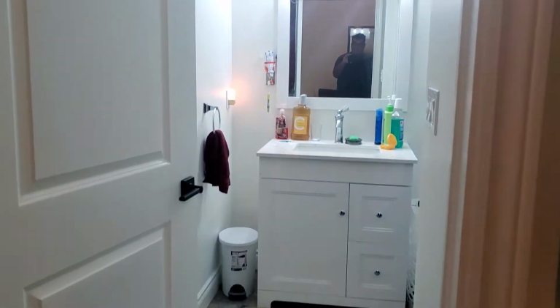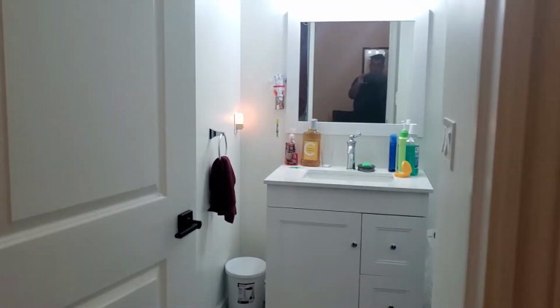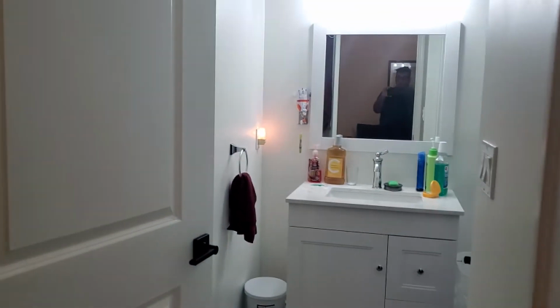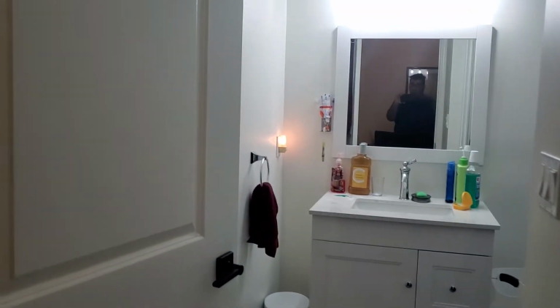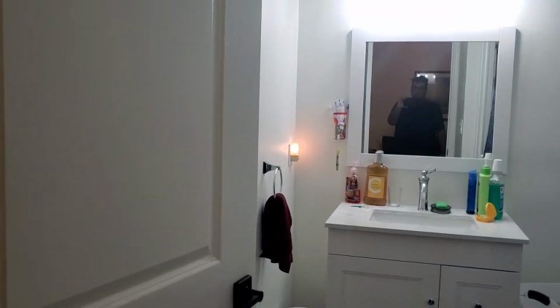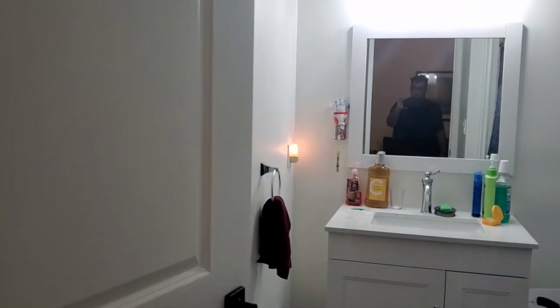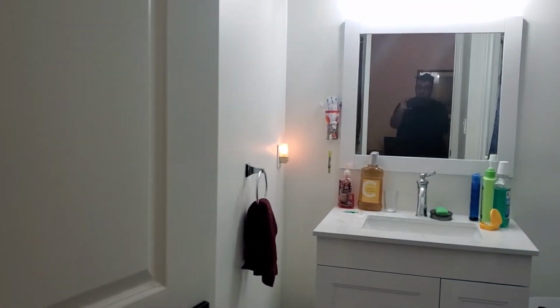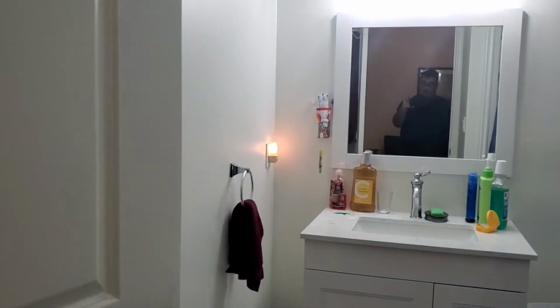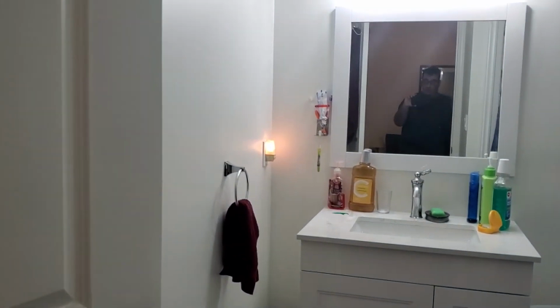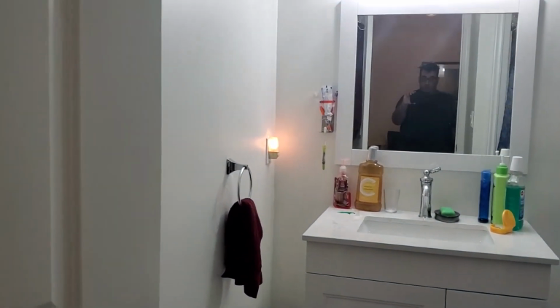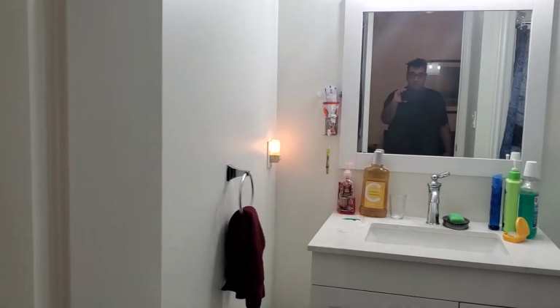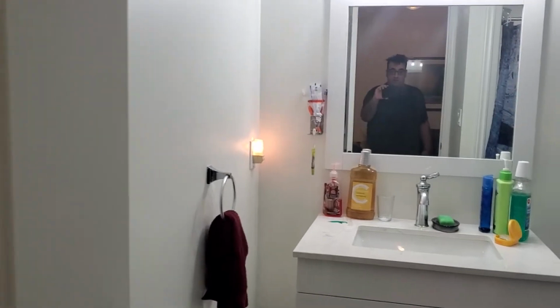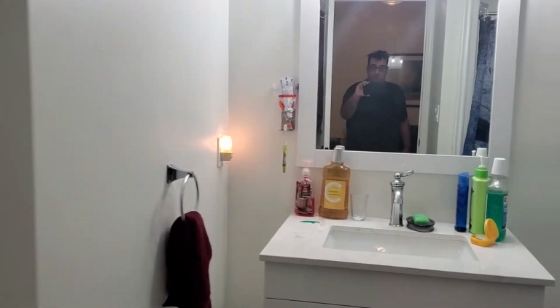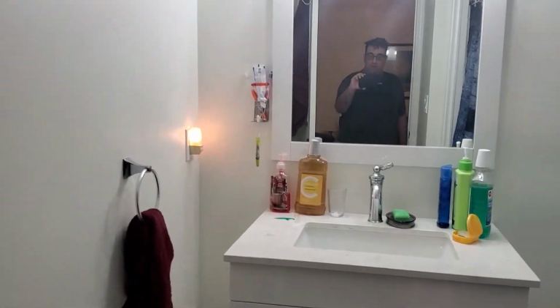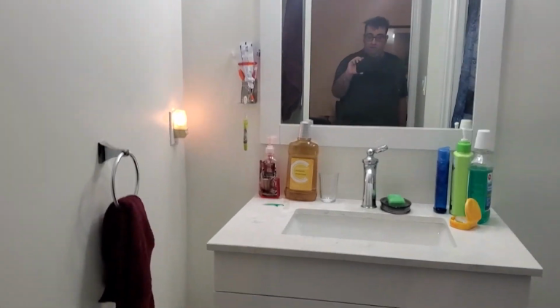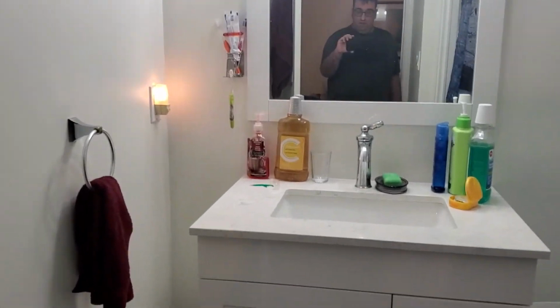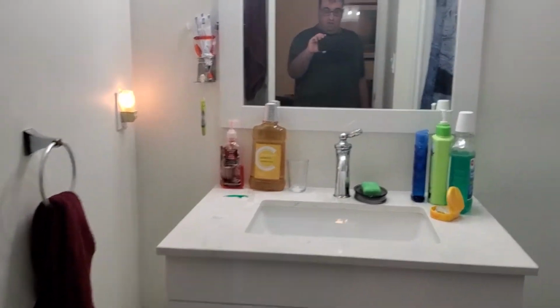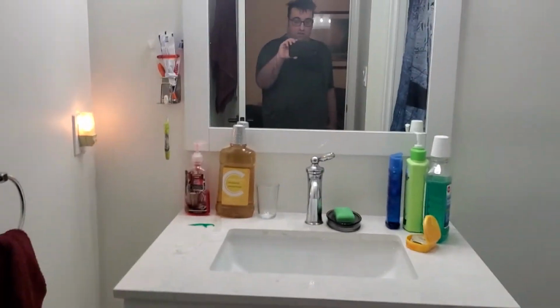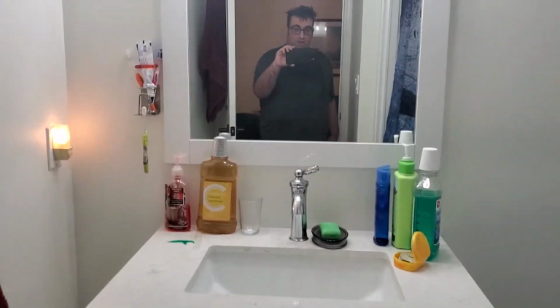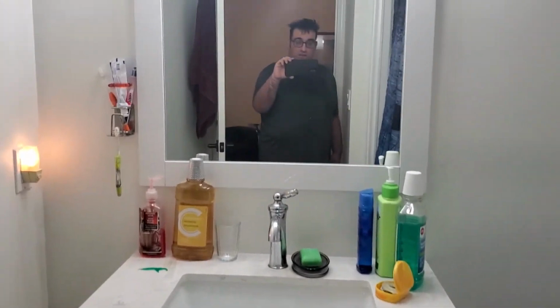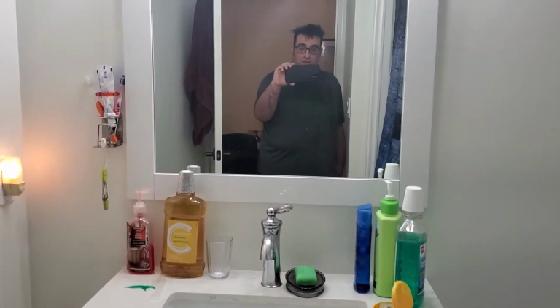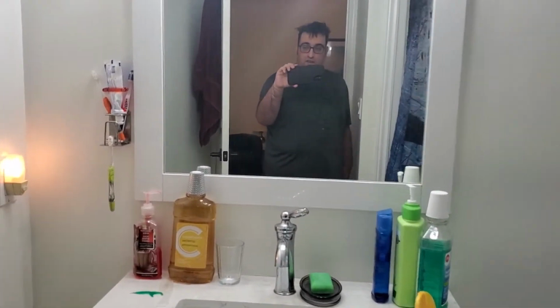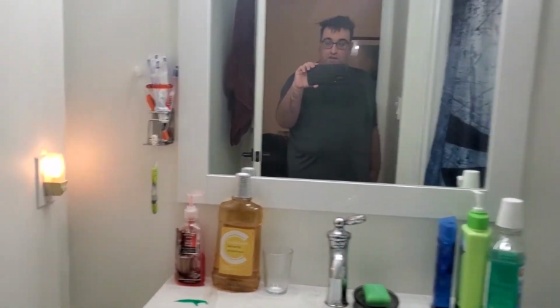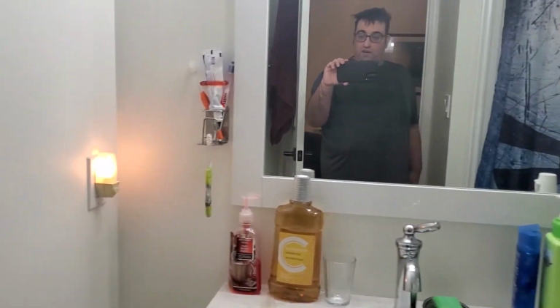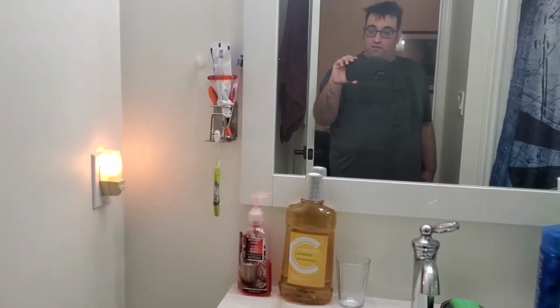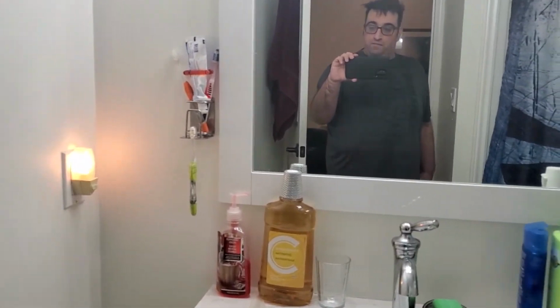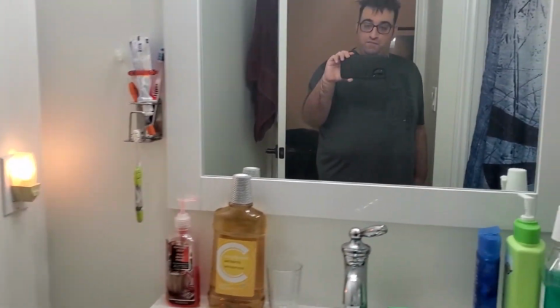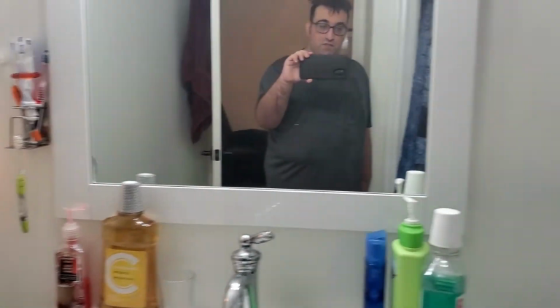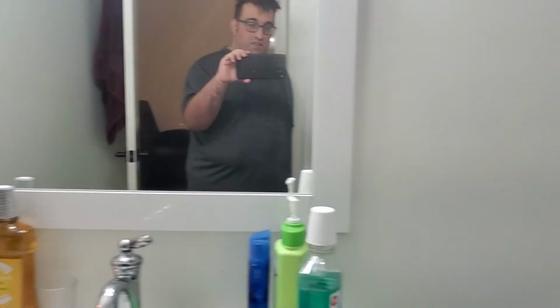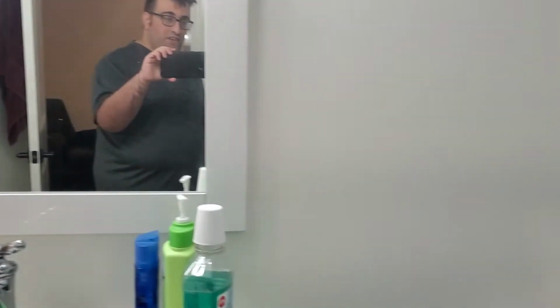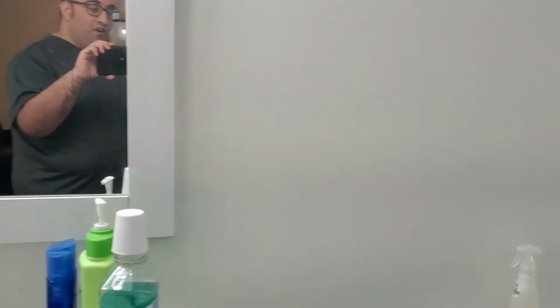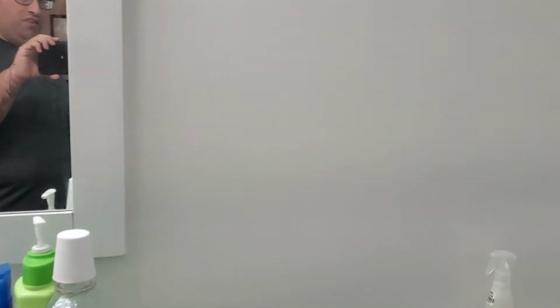Here's the bathroom — you've seen everything in here.